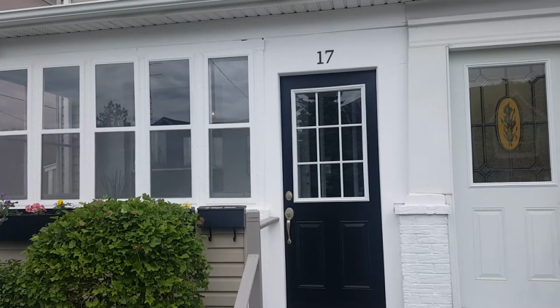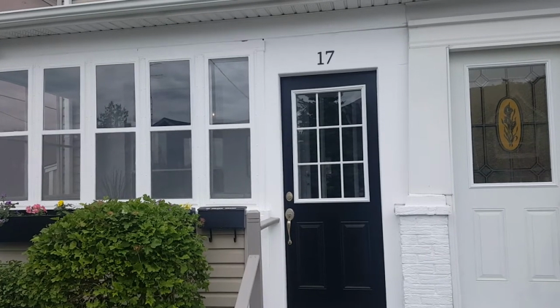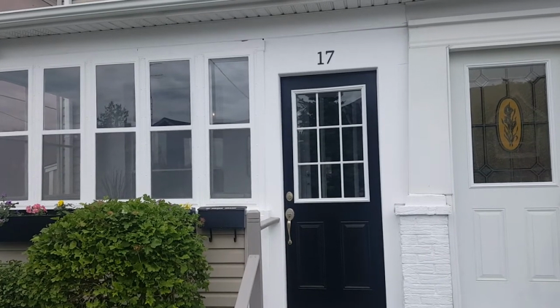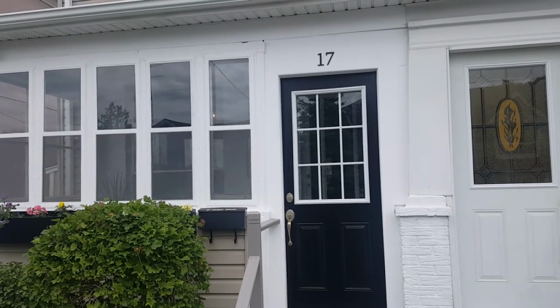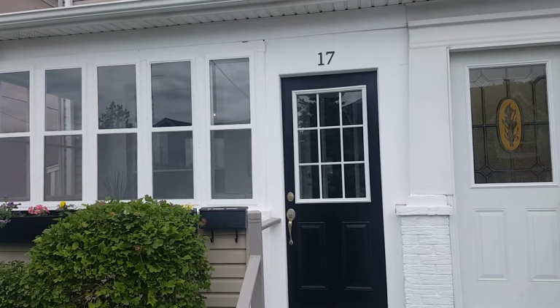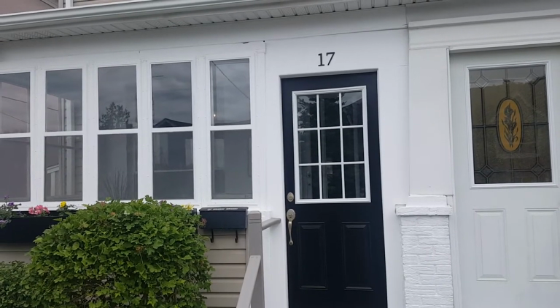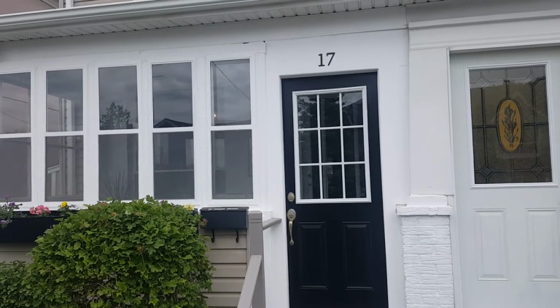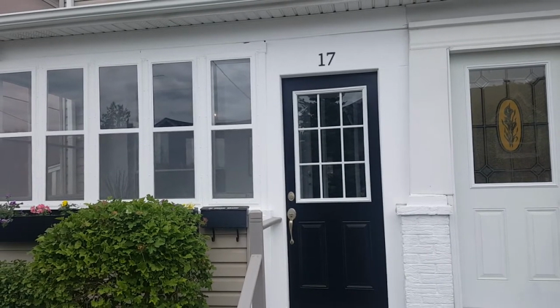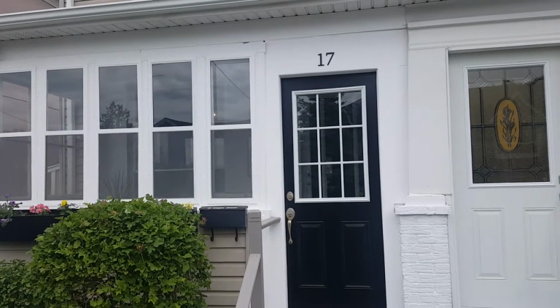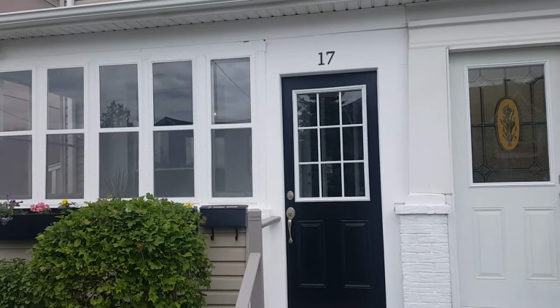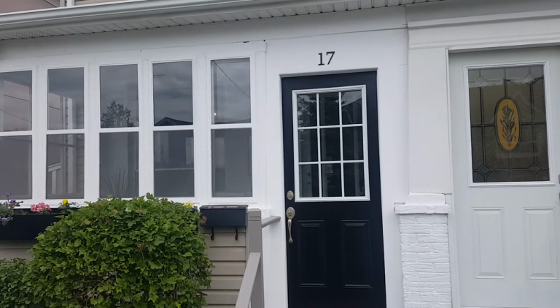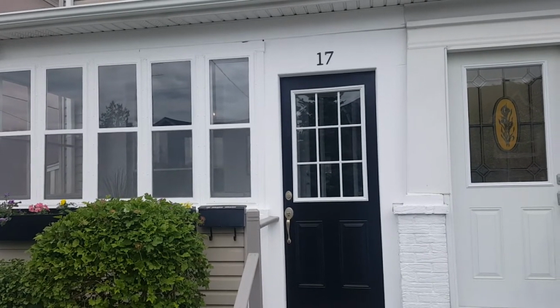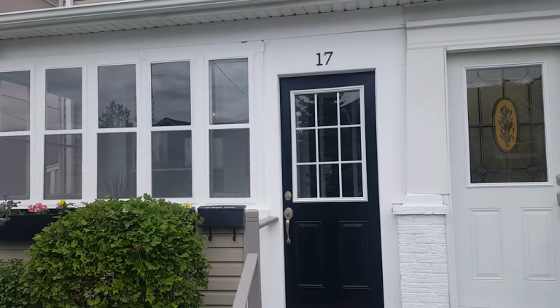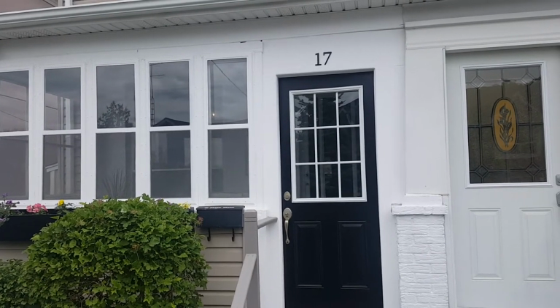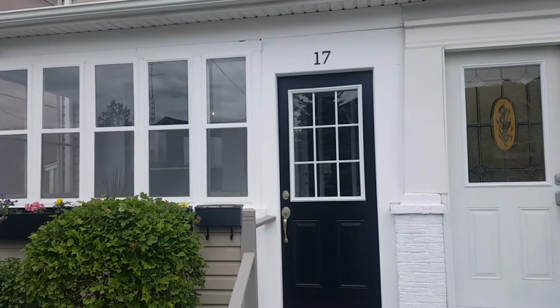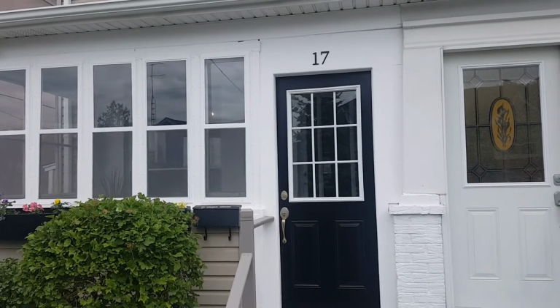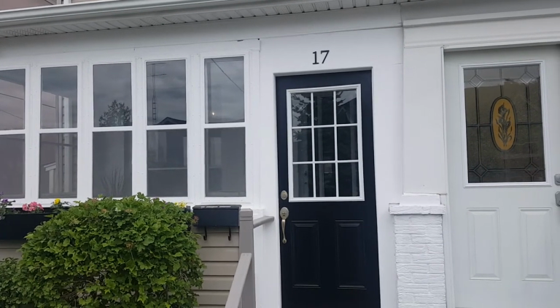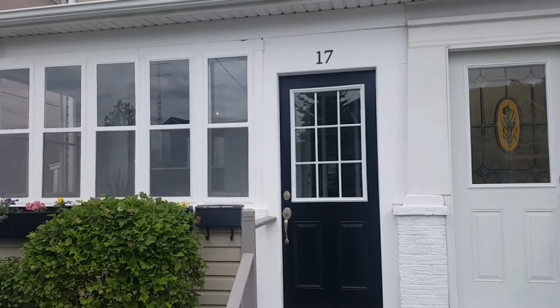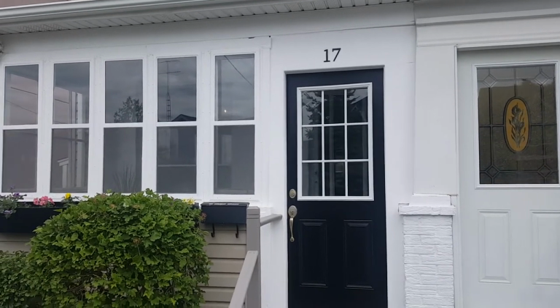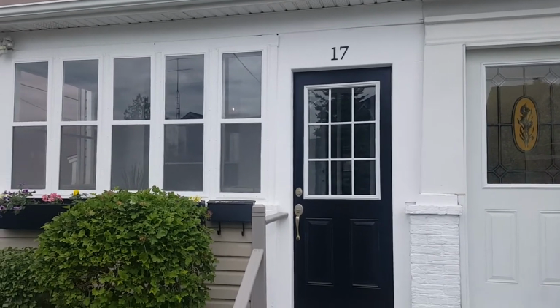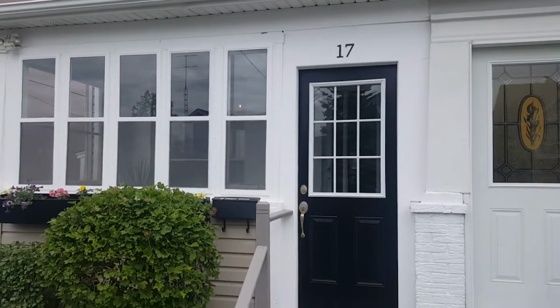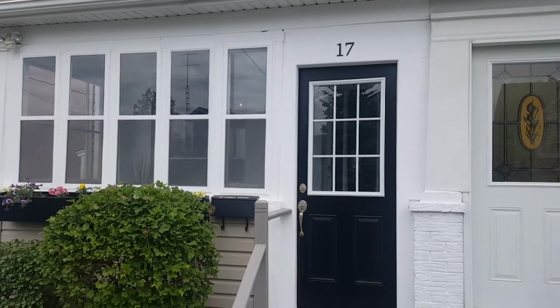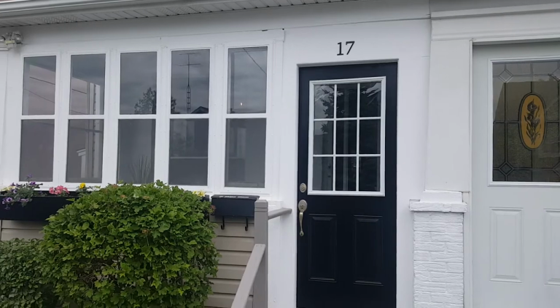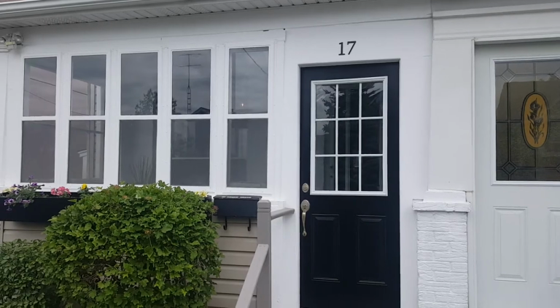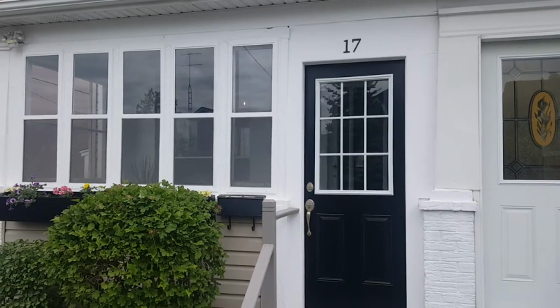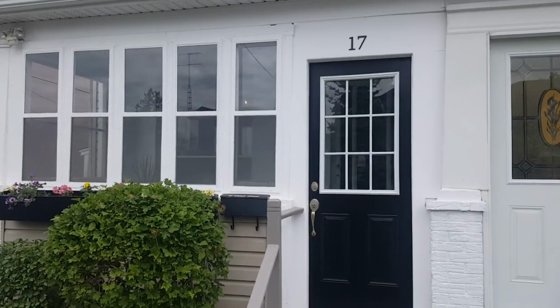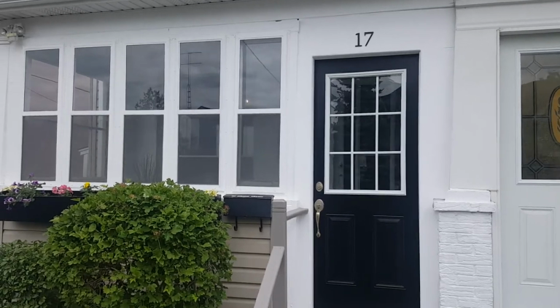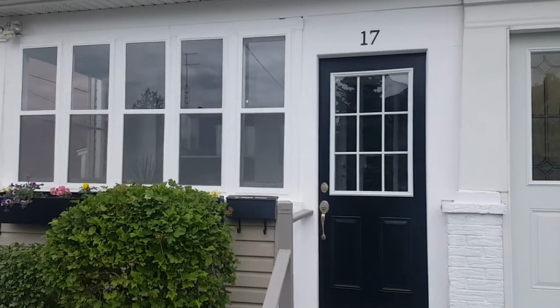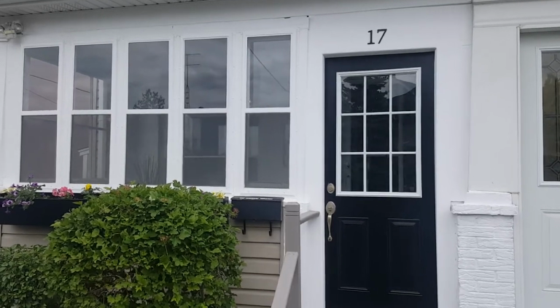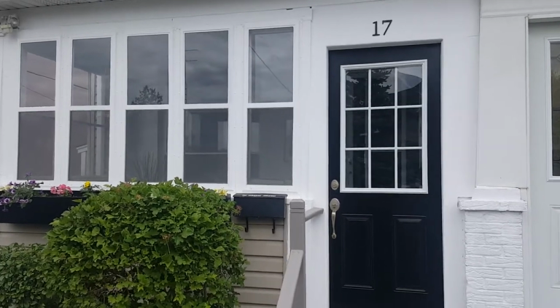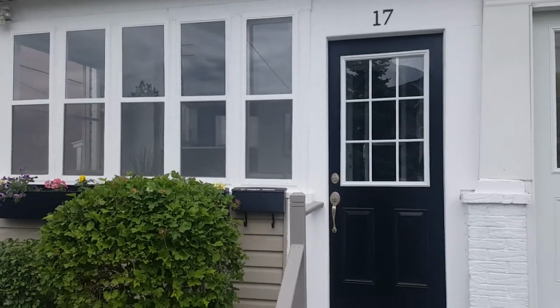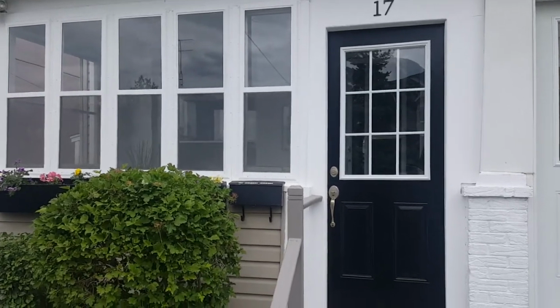Hey there, I'm back. This is Tyler Delaney with the Julie Kinnear team. We're going to take a look at the inside of 17 Ravenel Street.